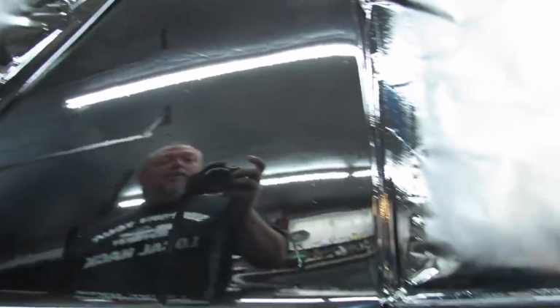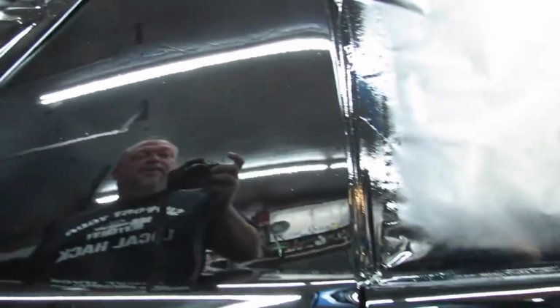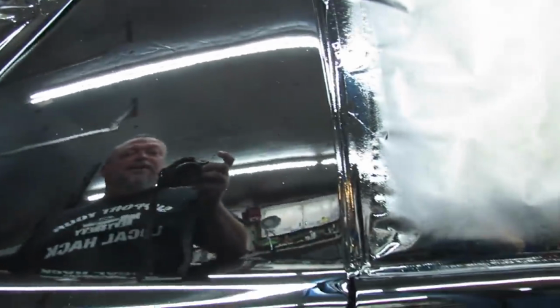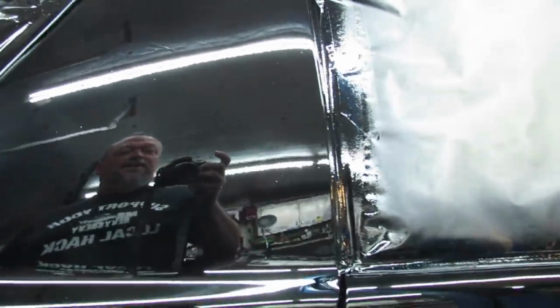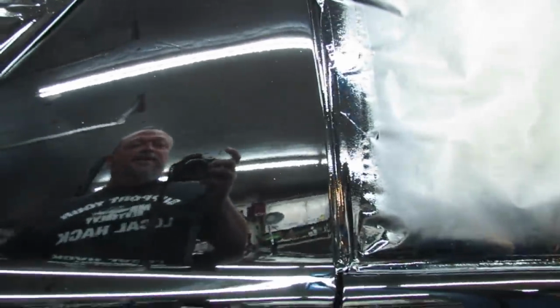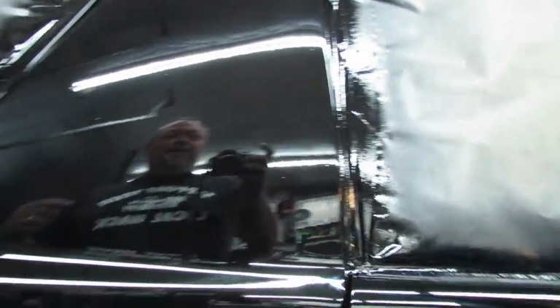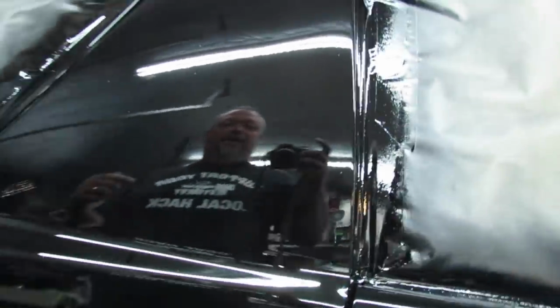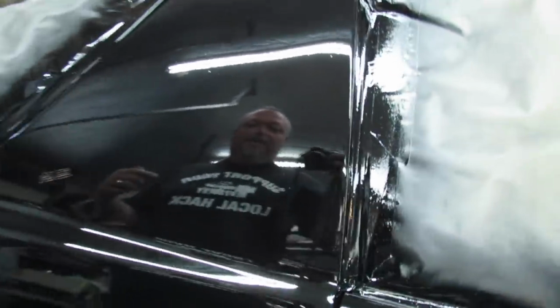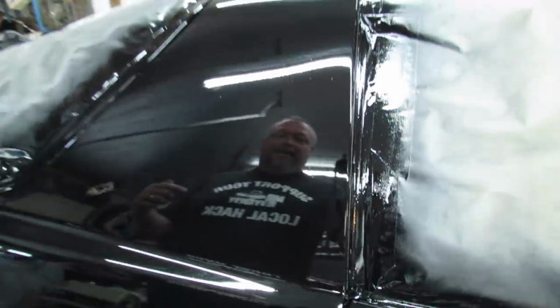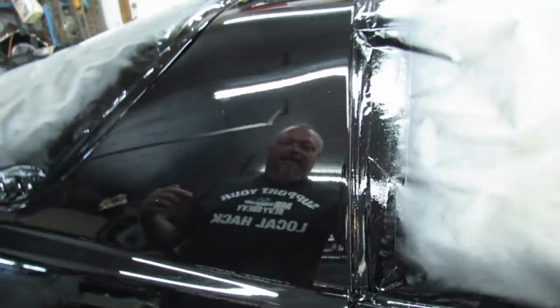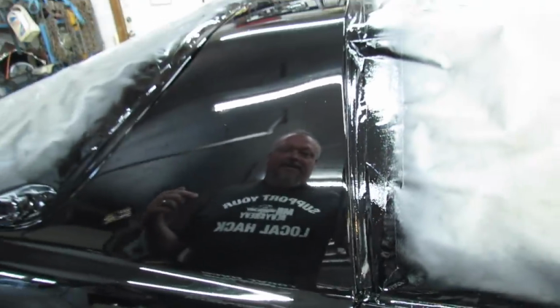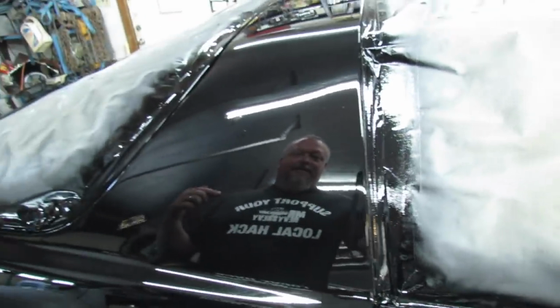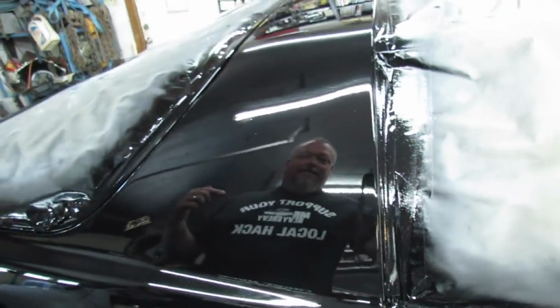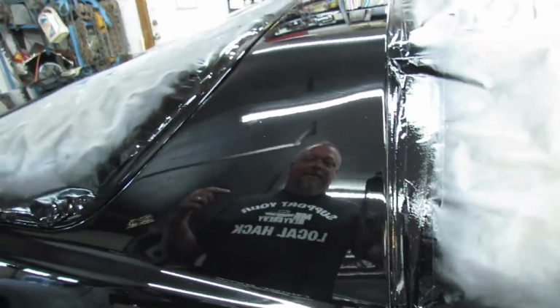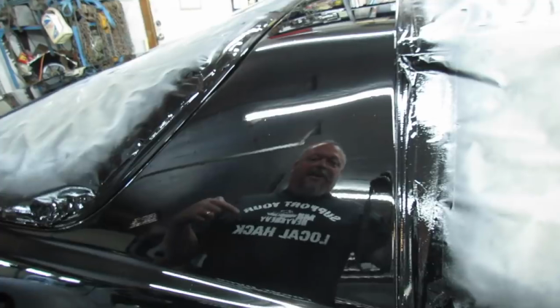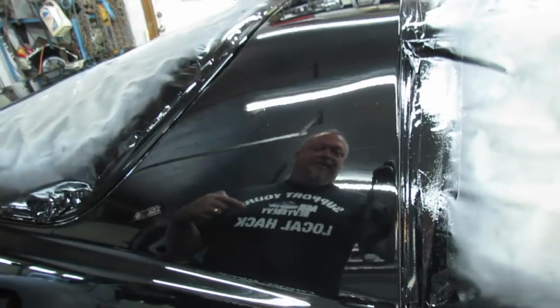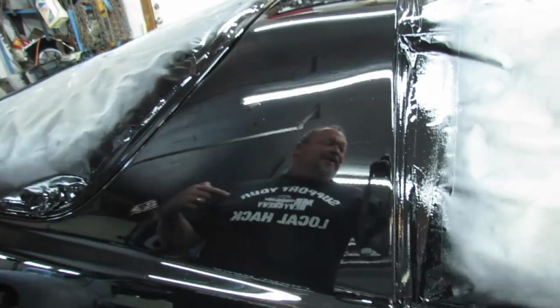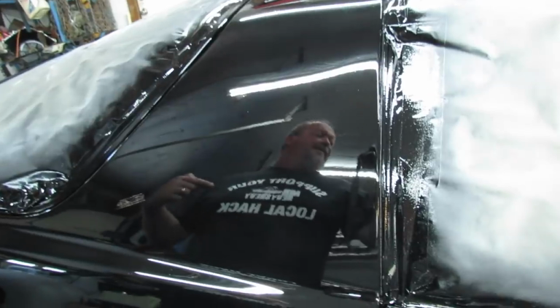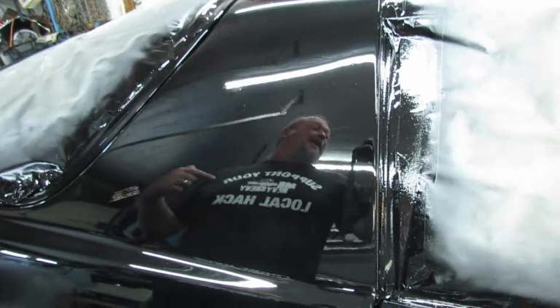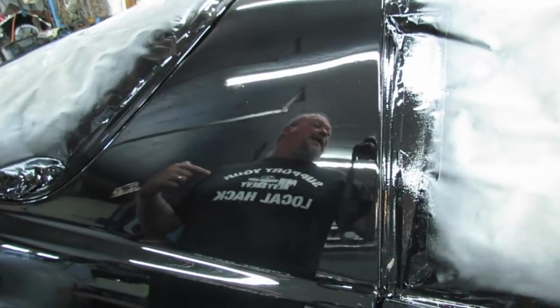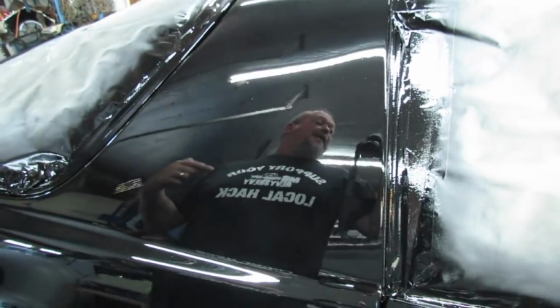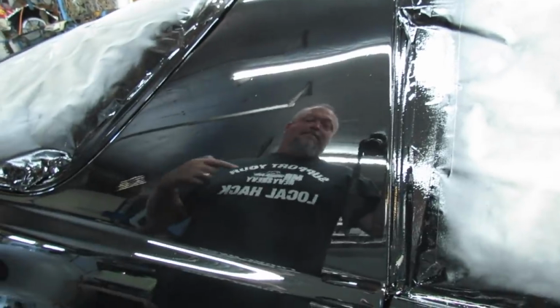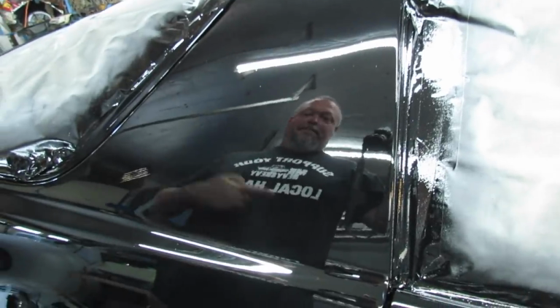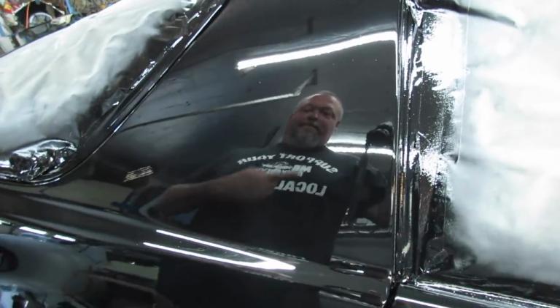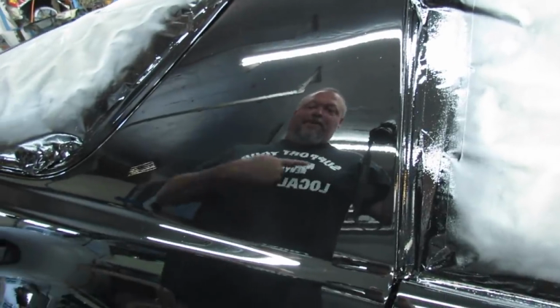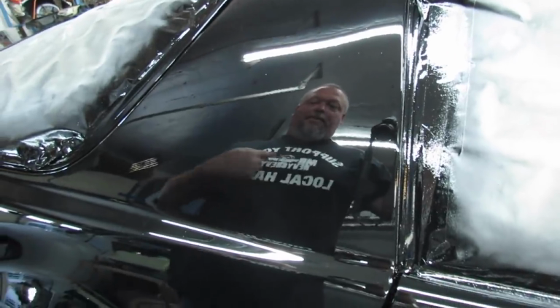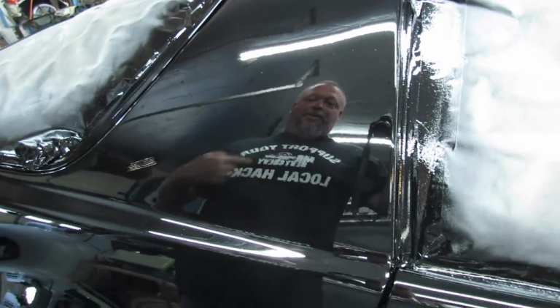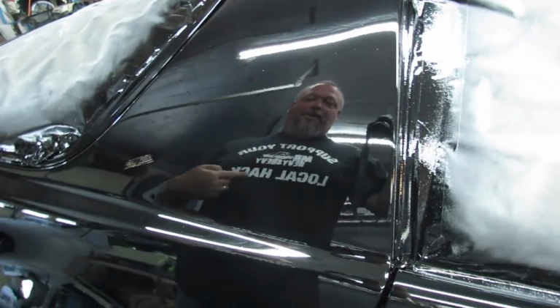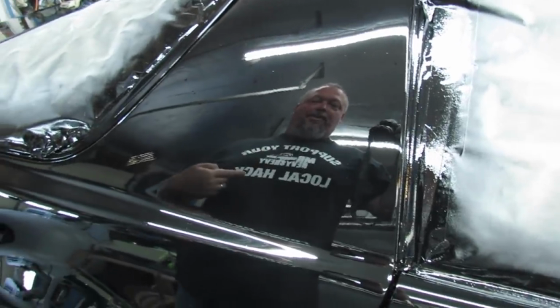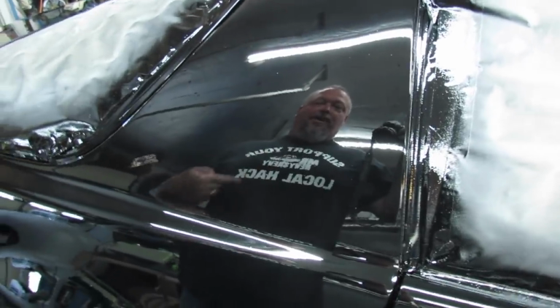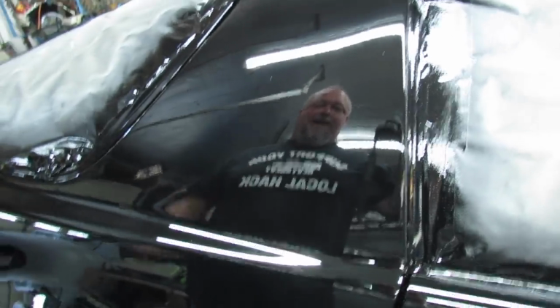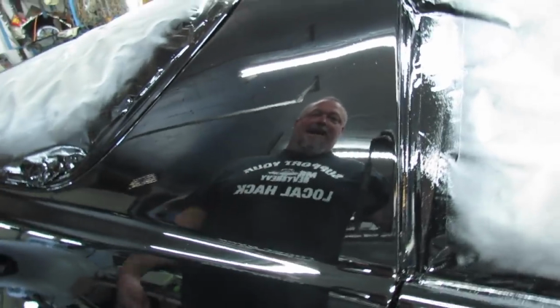You can get yourself a t-shirt like this at MrHeavyChevy.com - support your local hack.